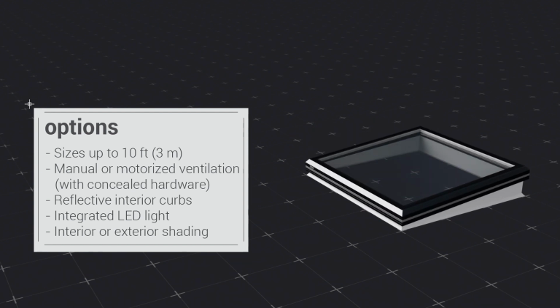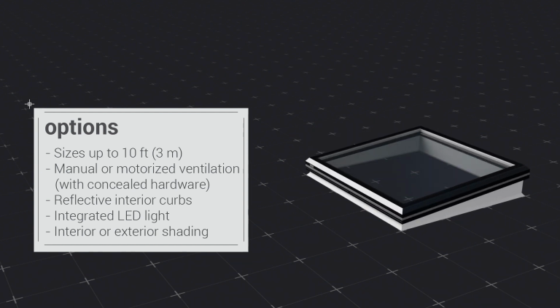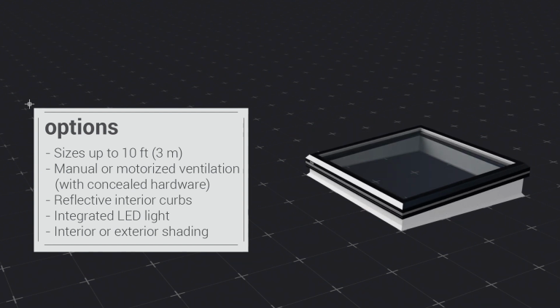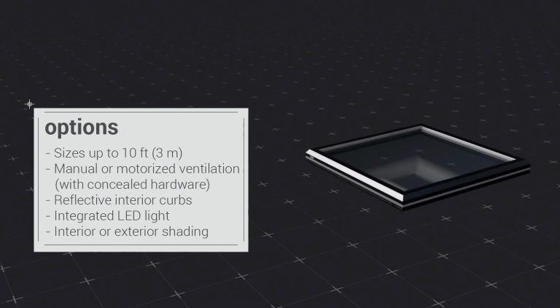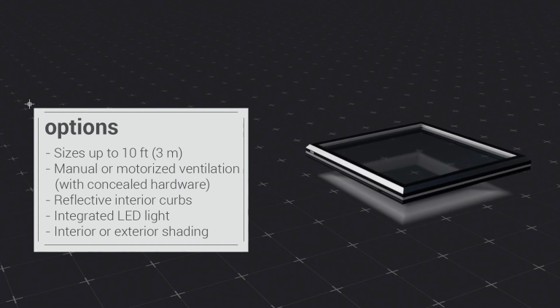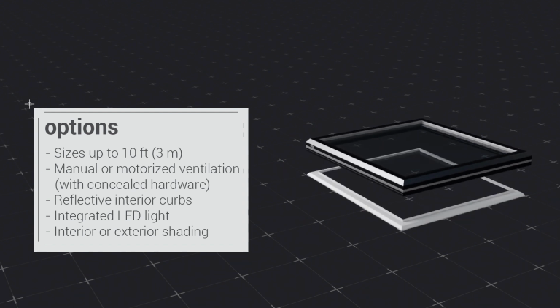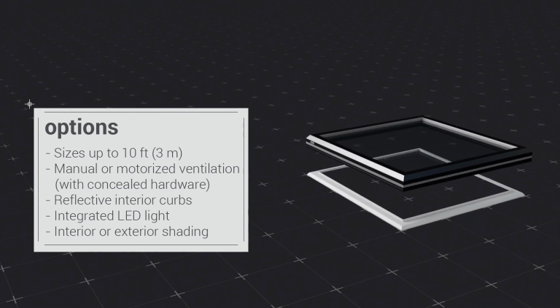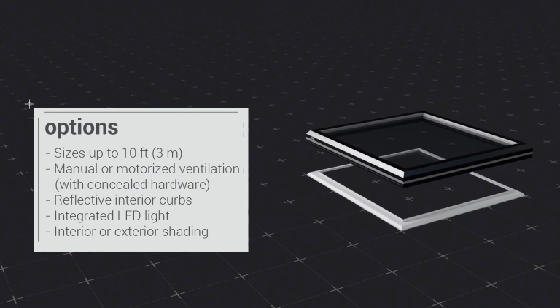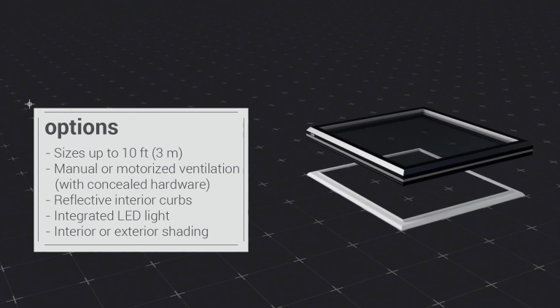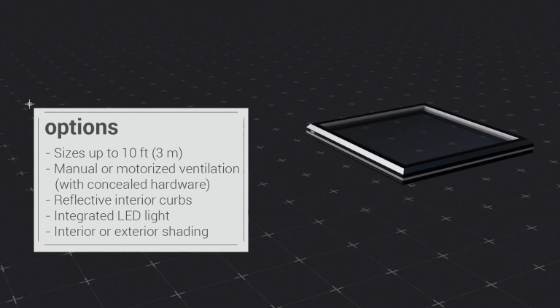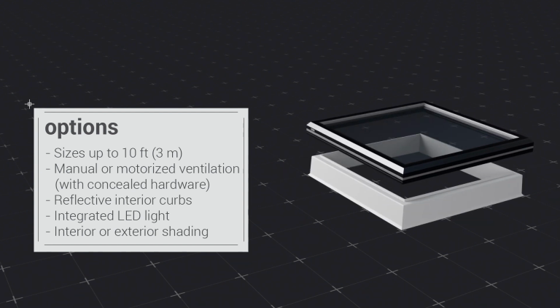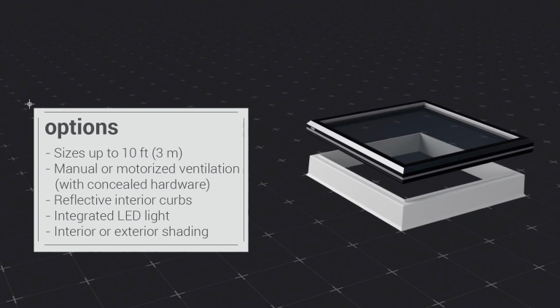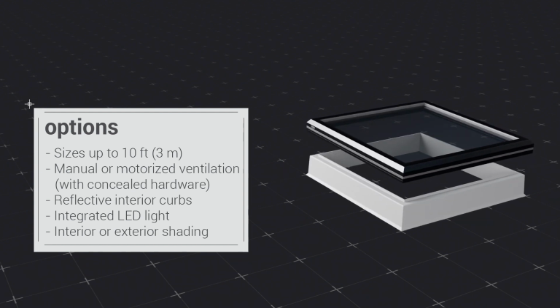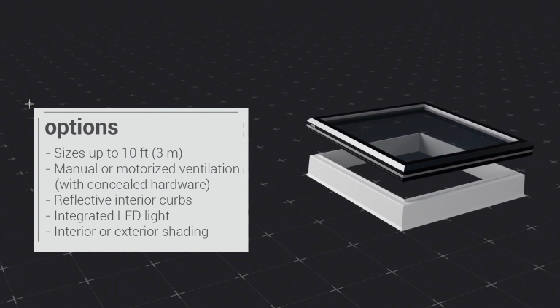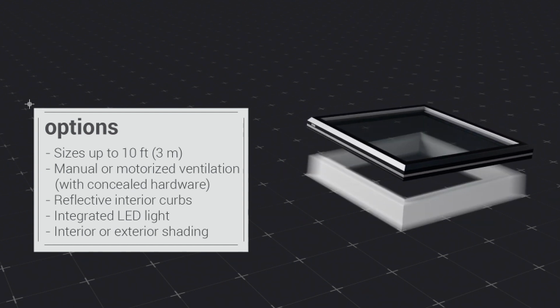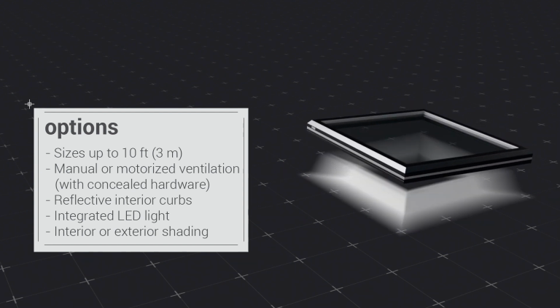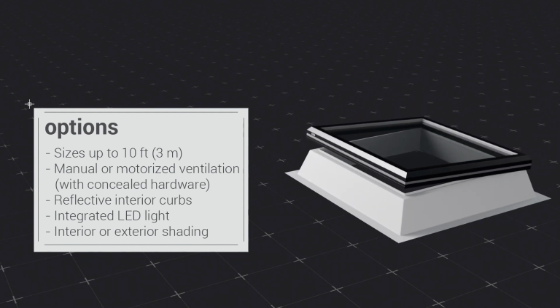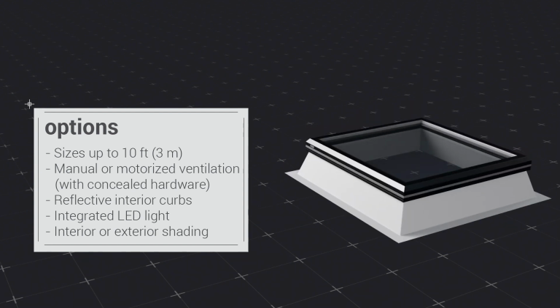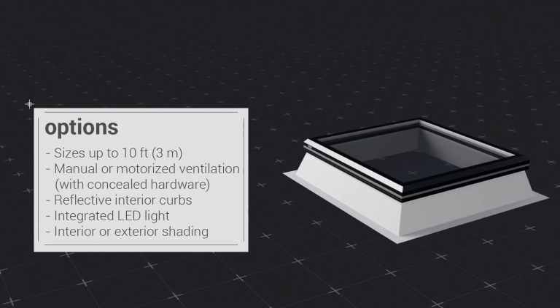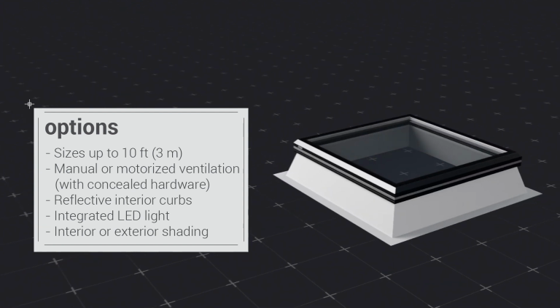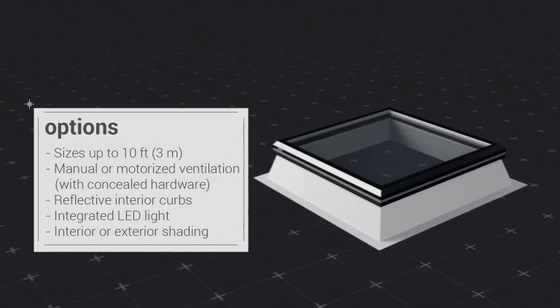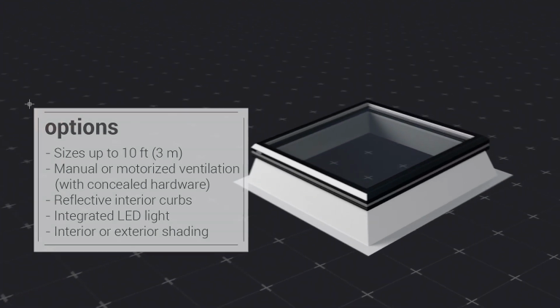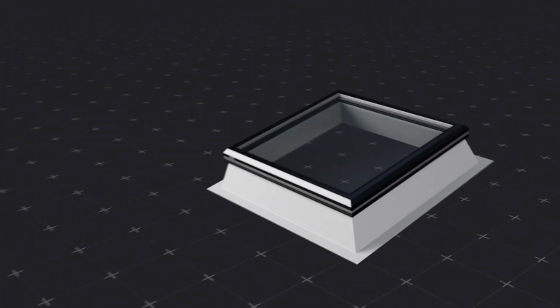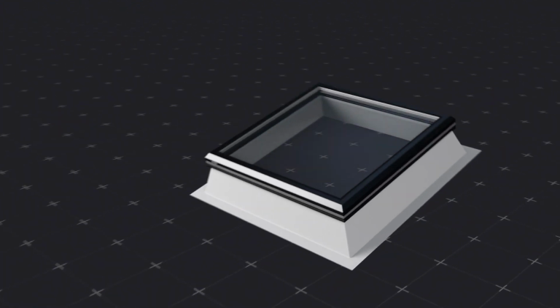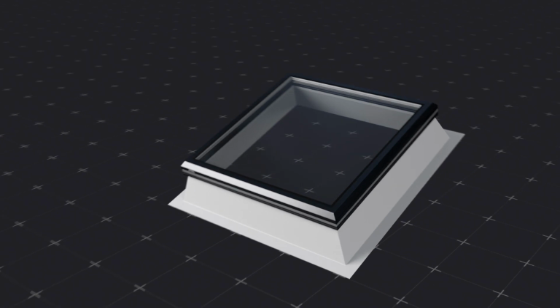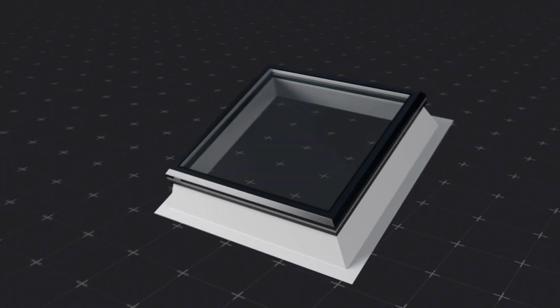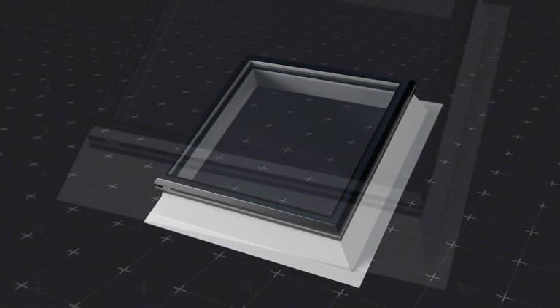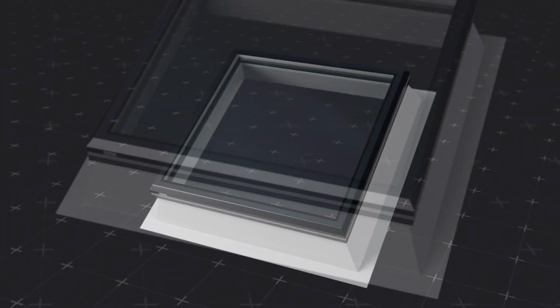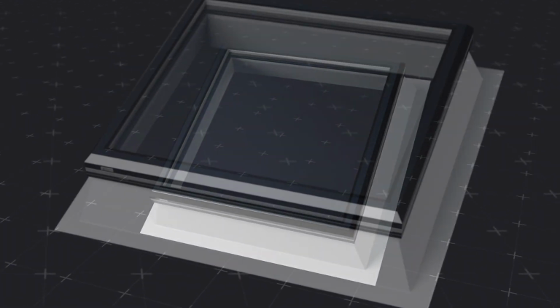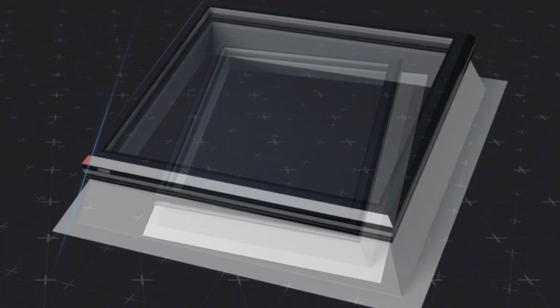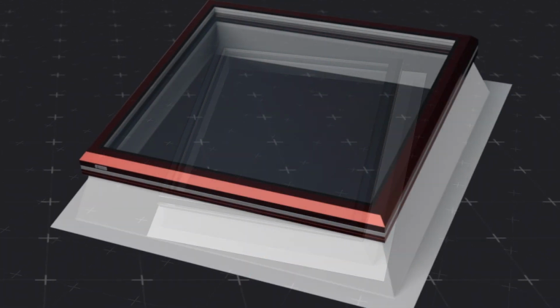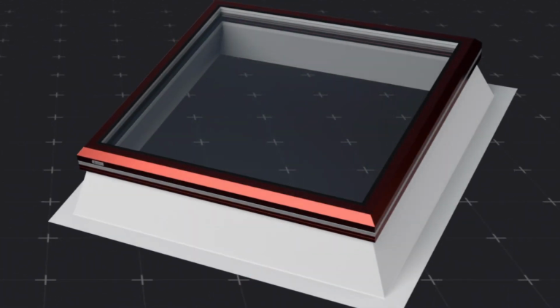In addition, you can customize your FE with alternate glazing options and curb heights, as well as powder-coated frames in the color of your choice.